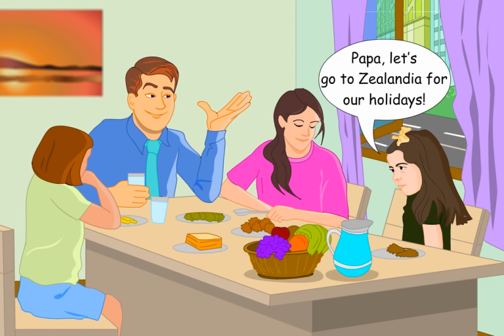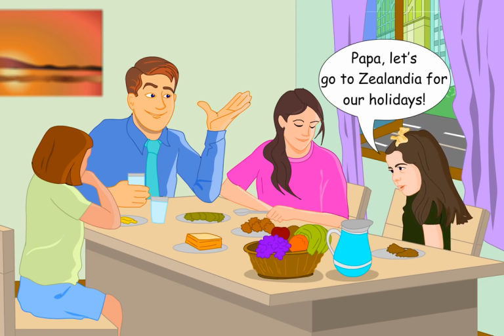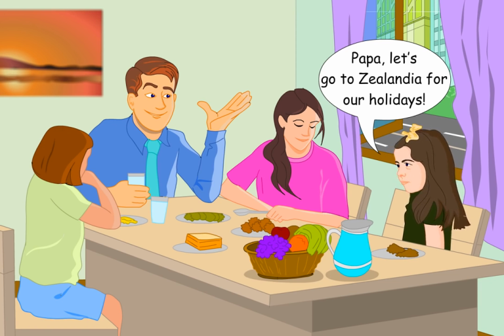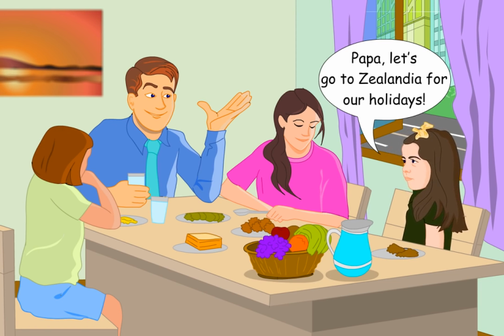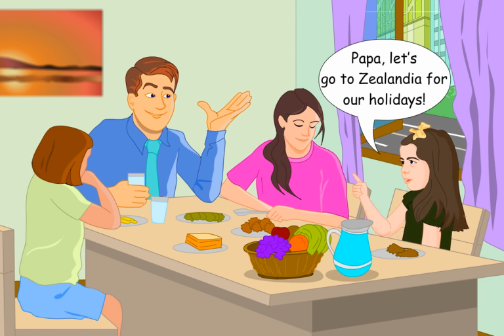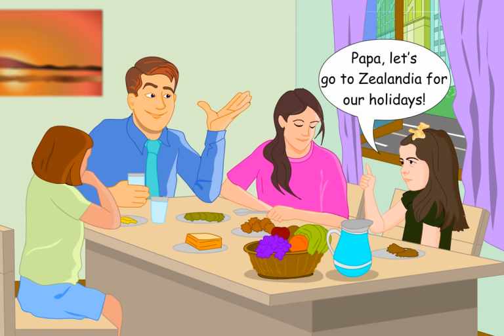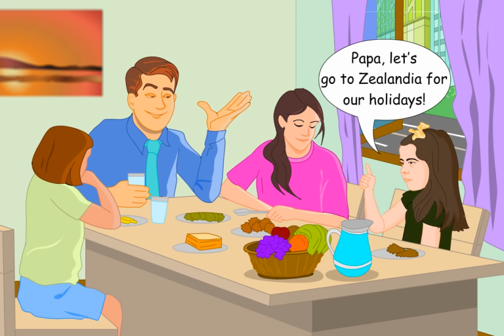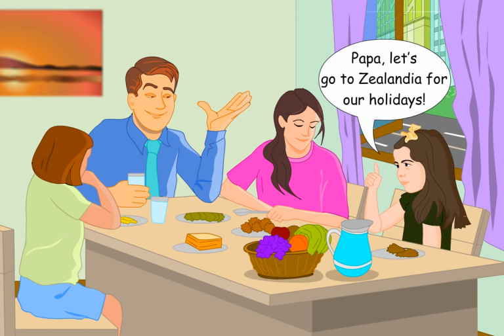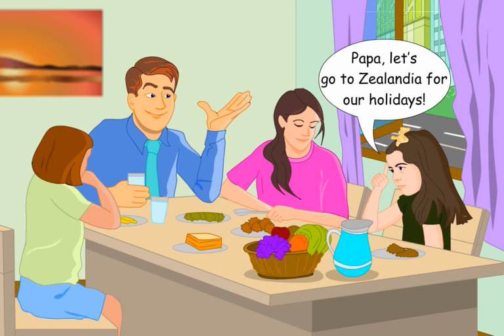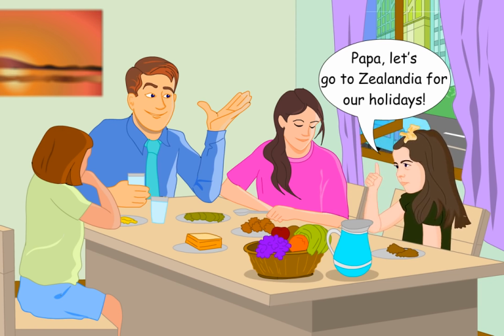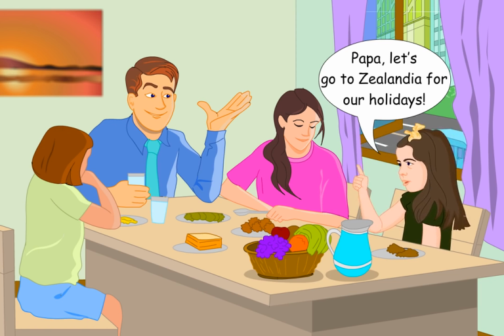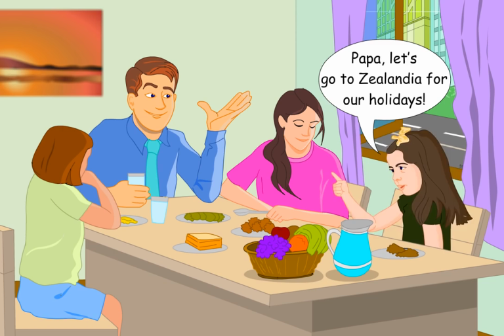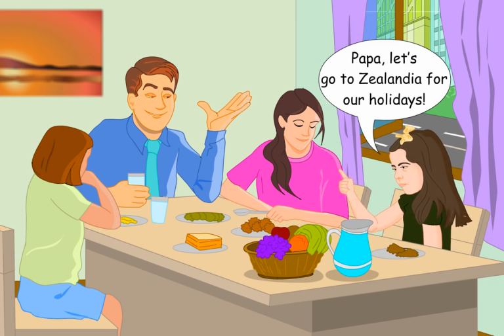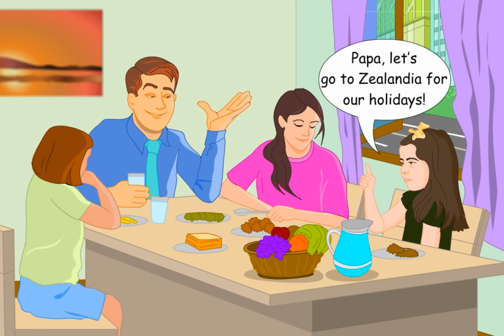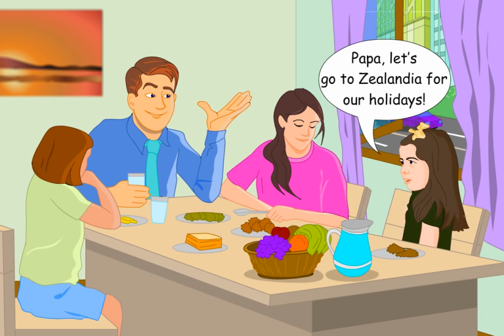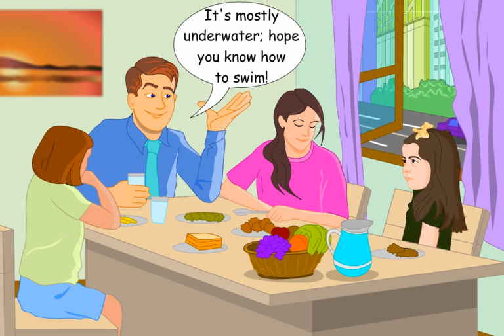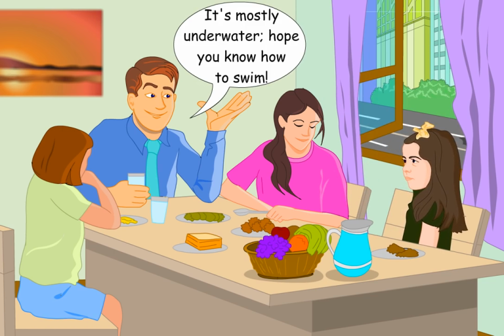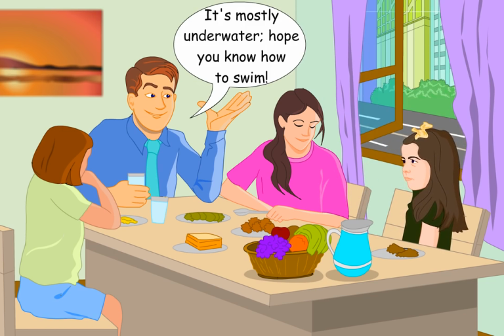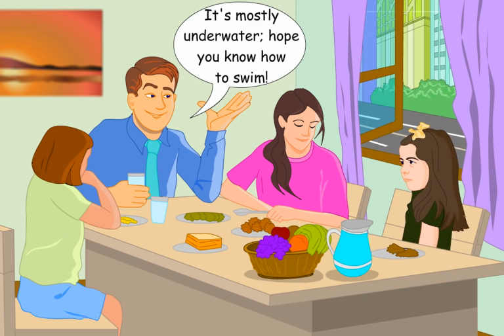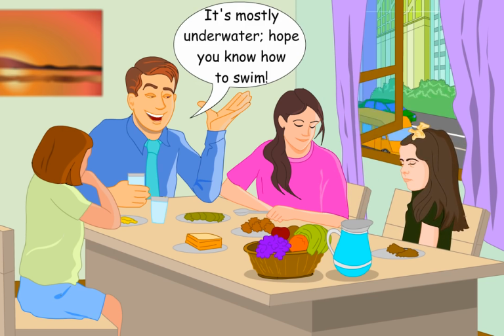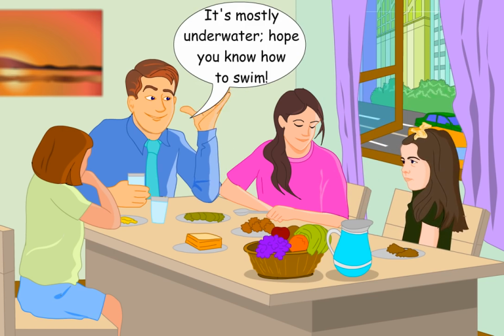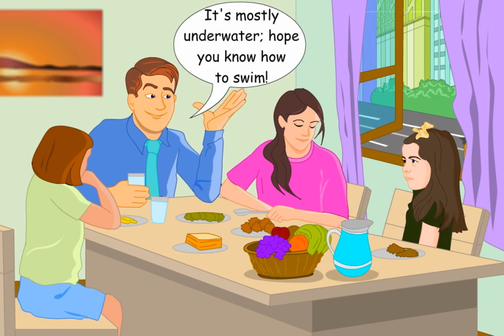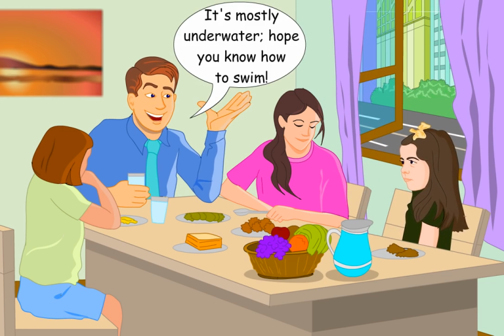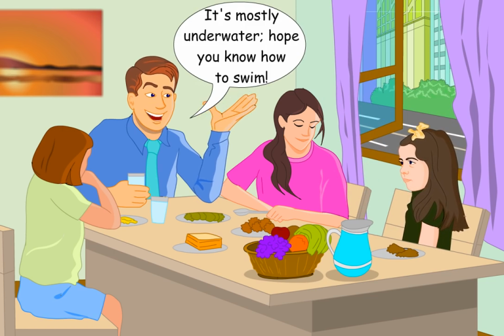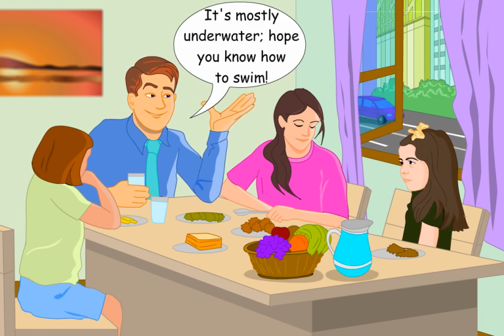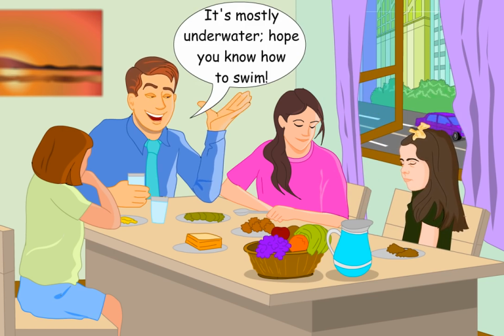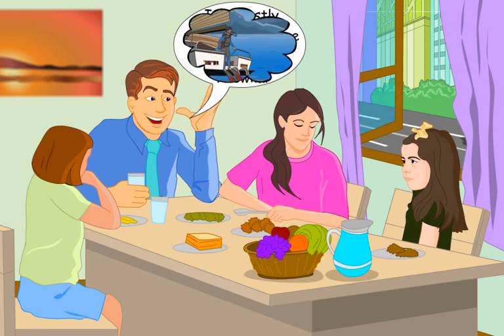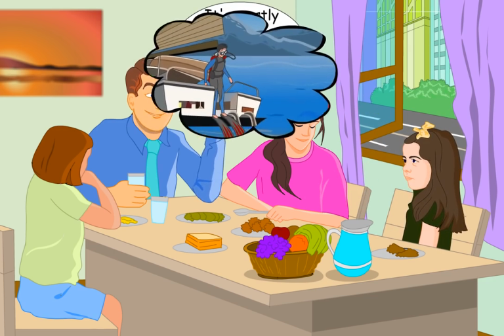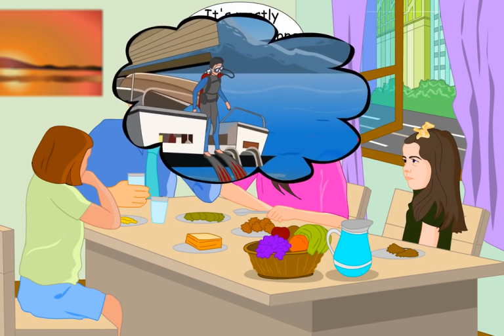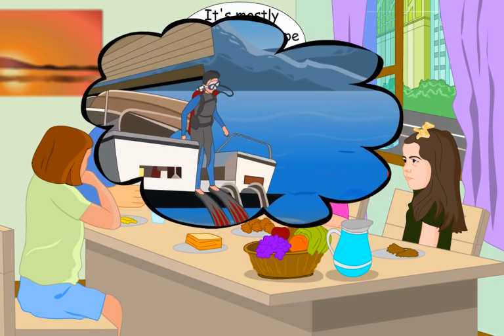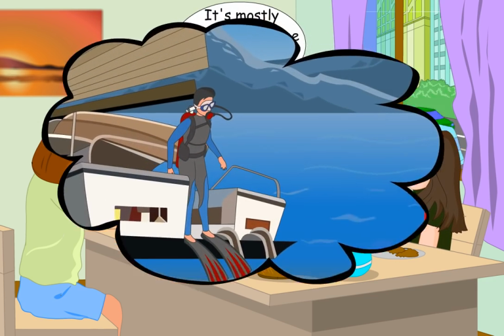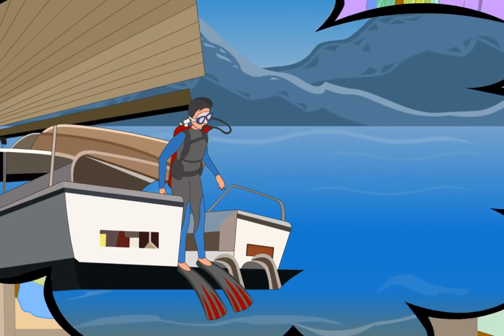Papa, let's go to Zealandia for our holidays! It's mostly underwater — hope you know how to swim.